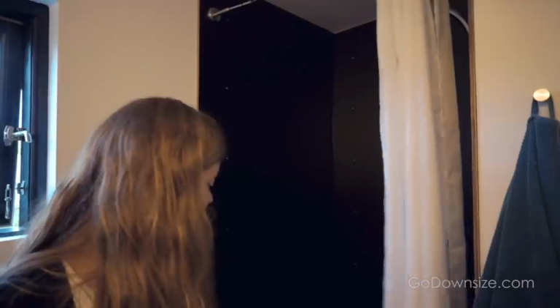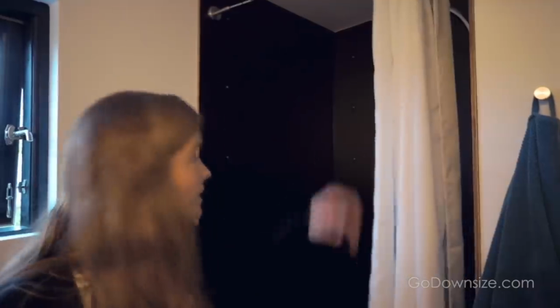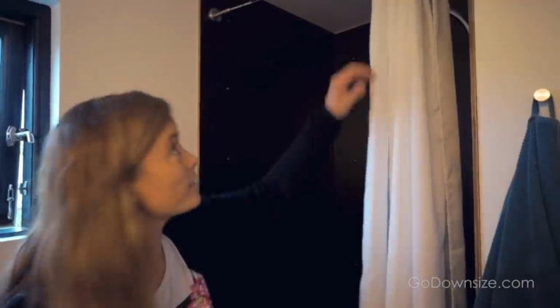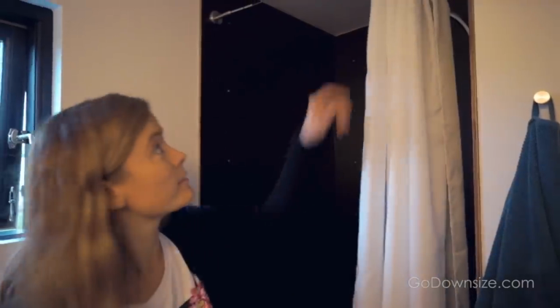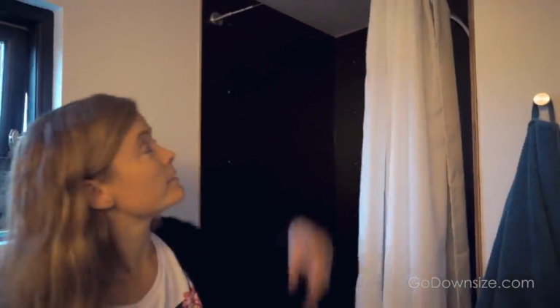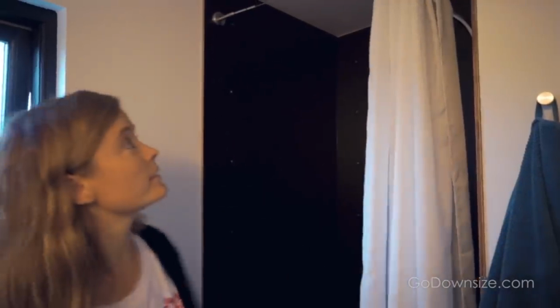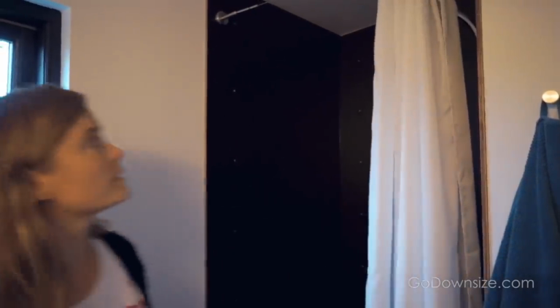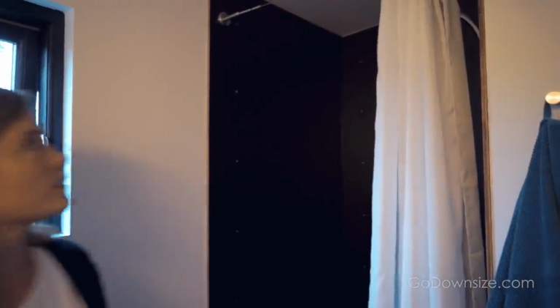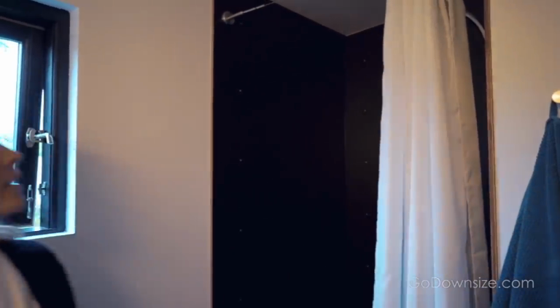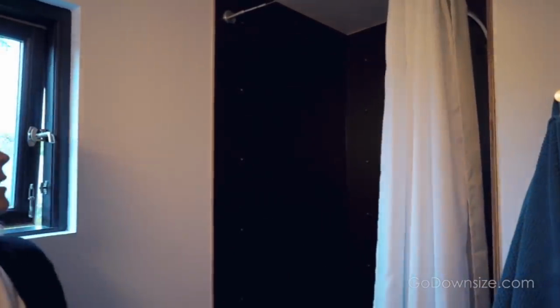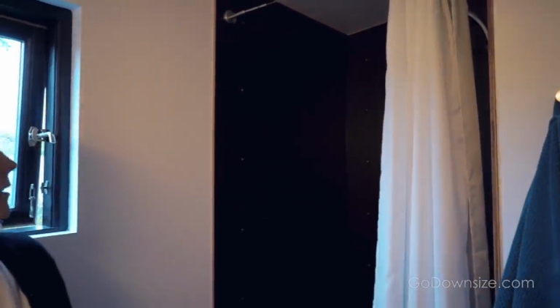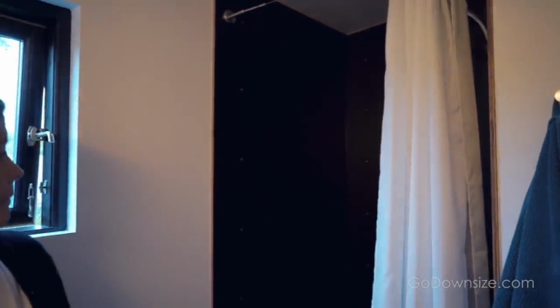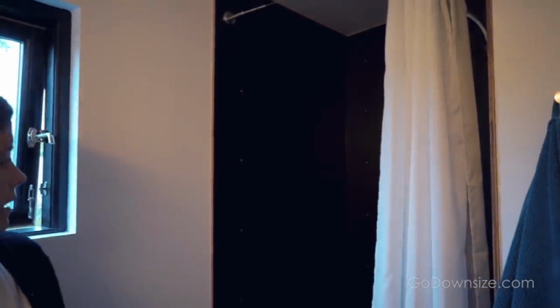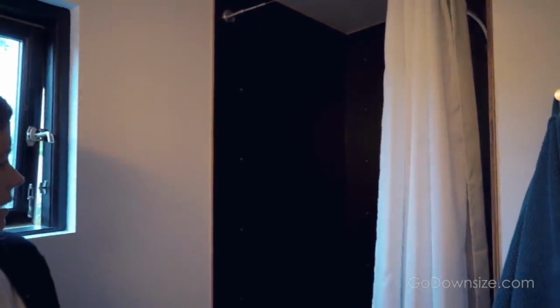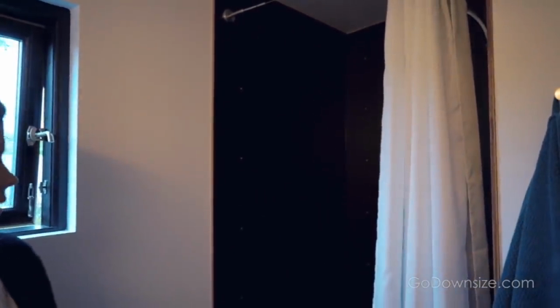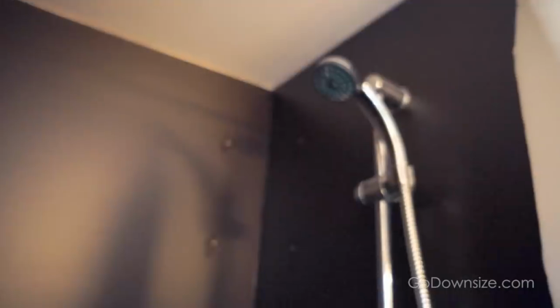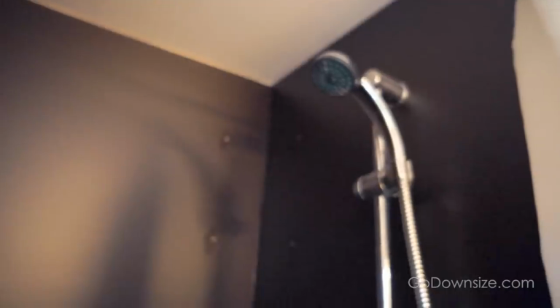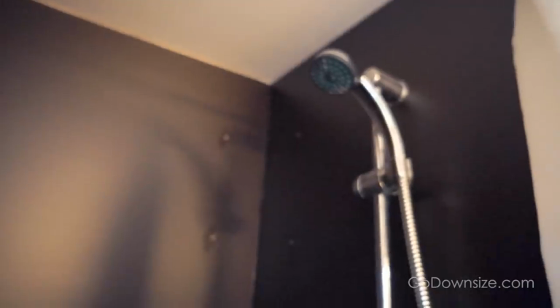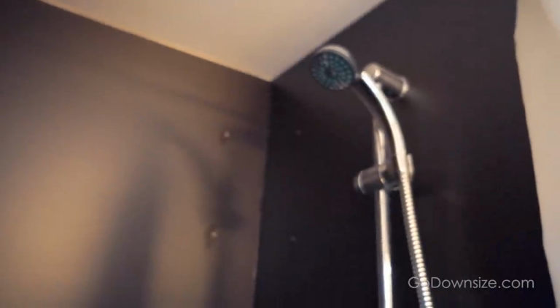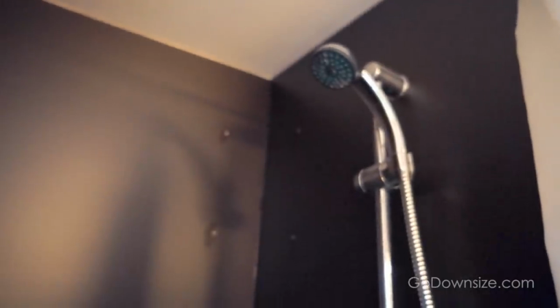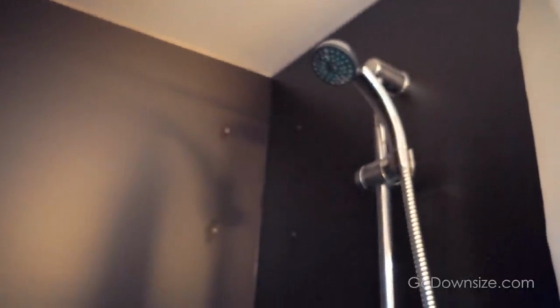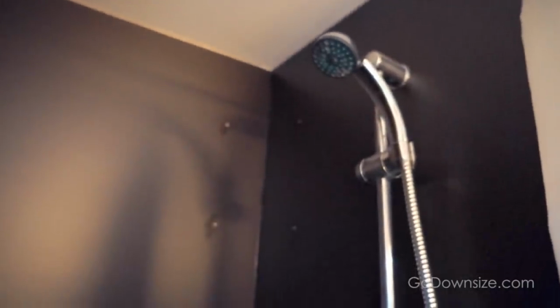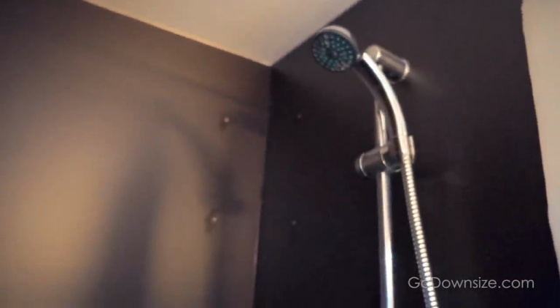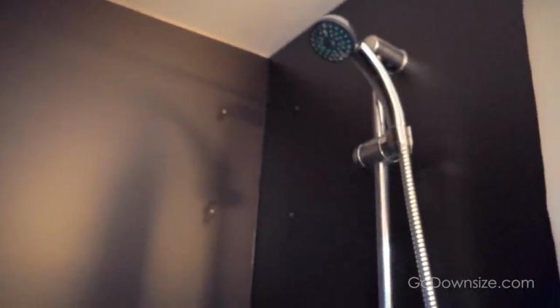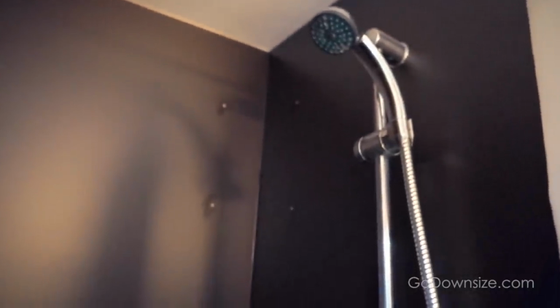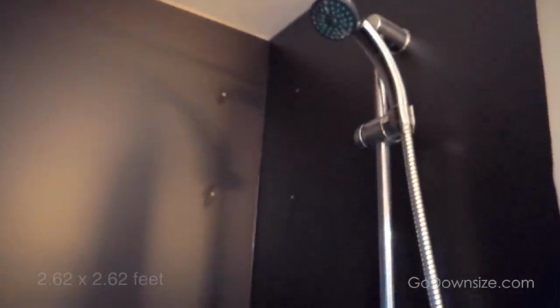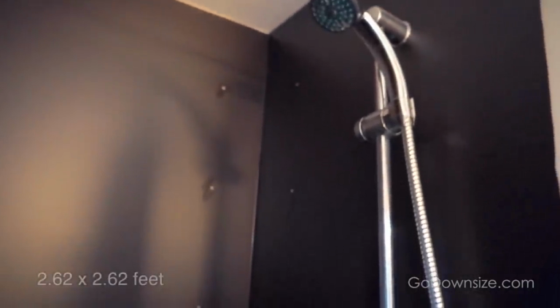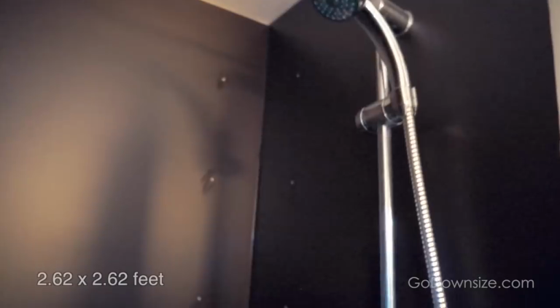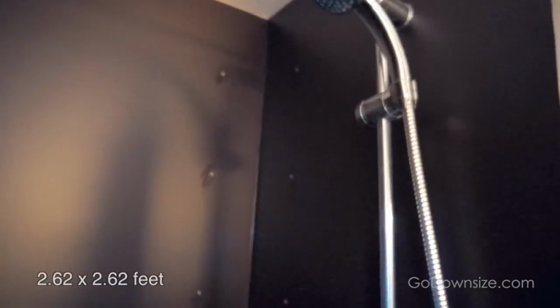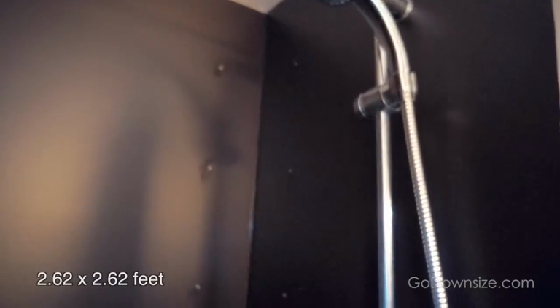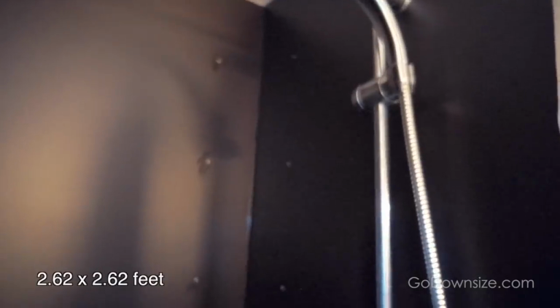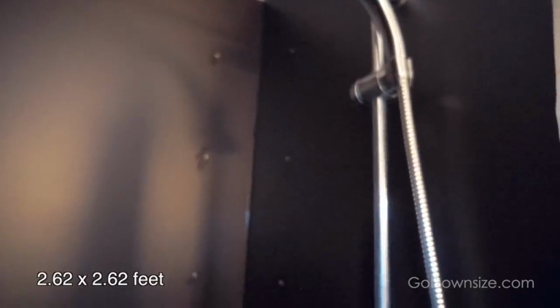Is it a full-size shower, like regular size? Yeah, I think it's 80 by 80 centimeters.